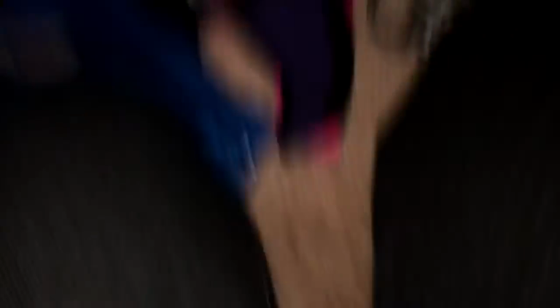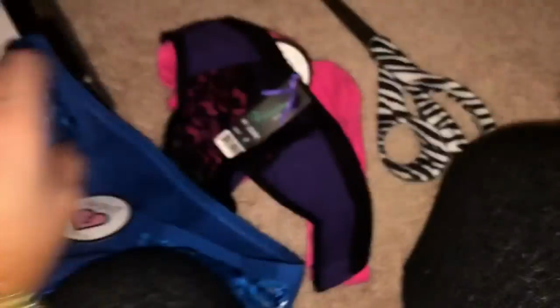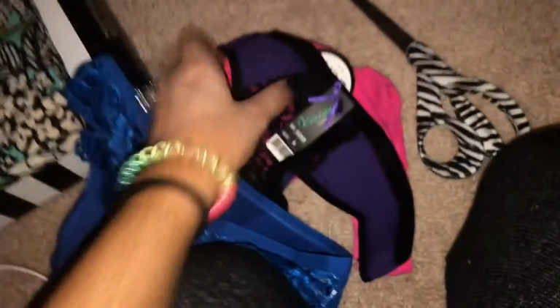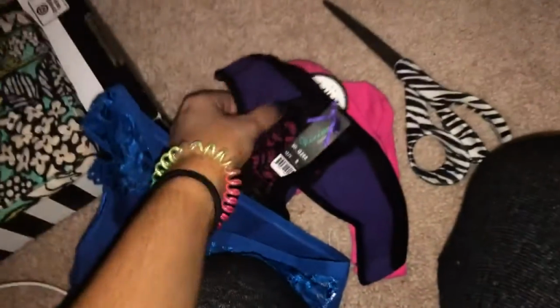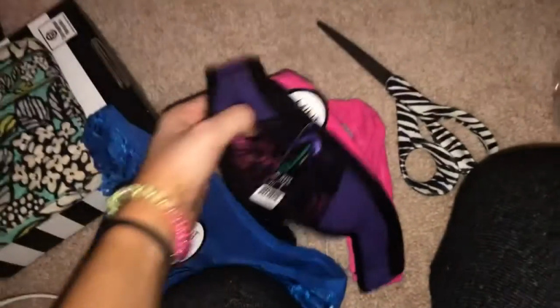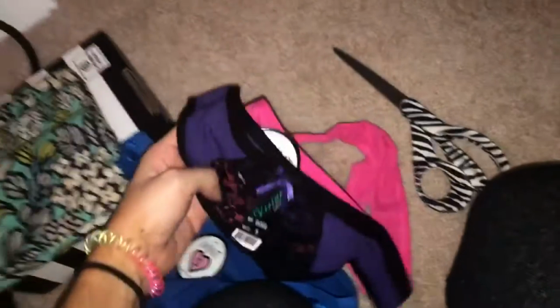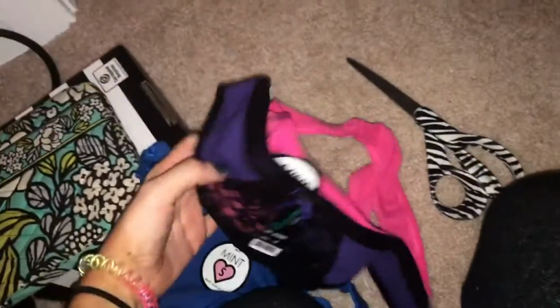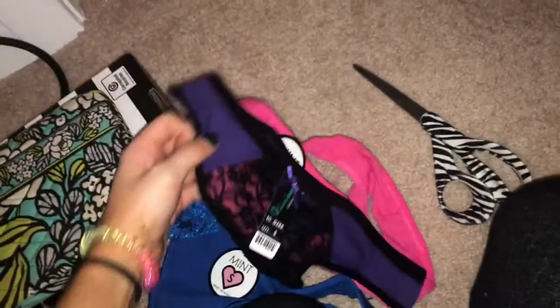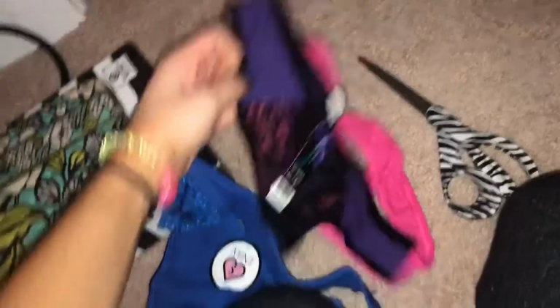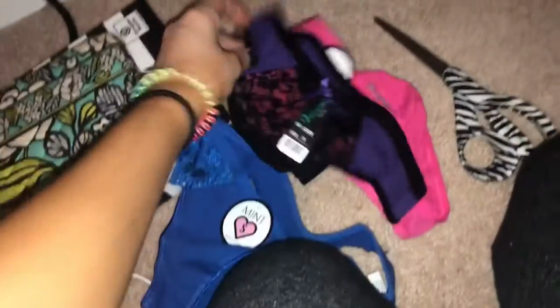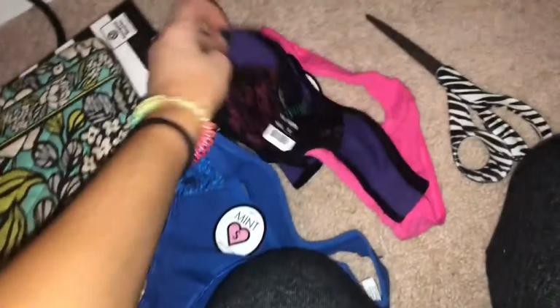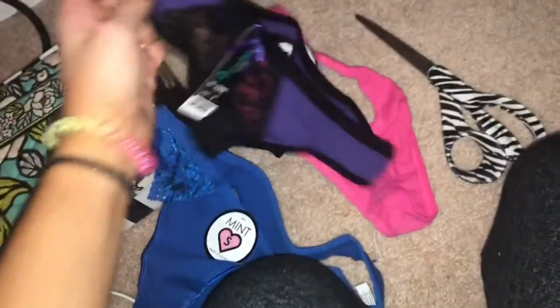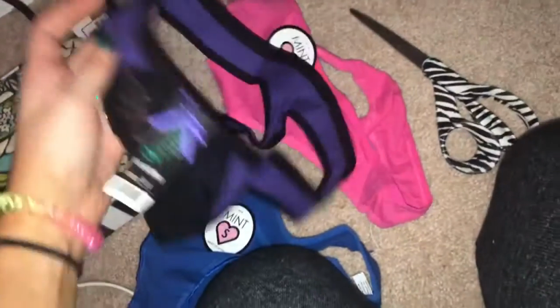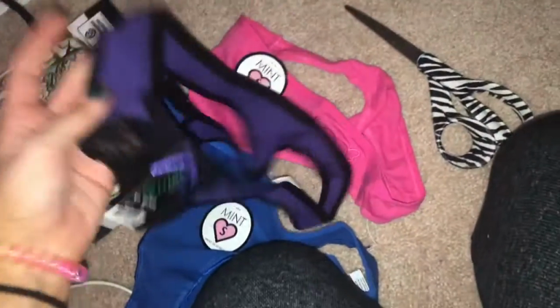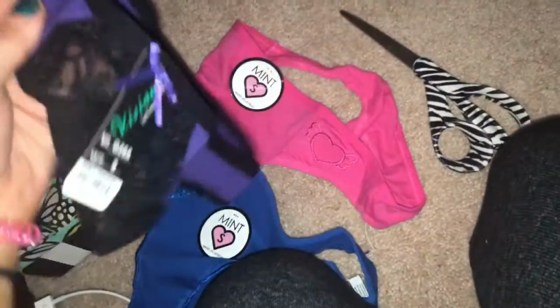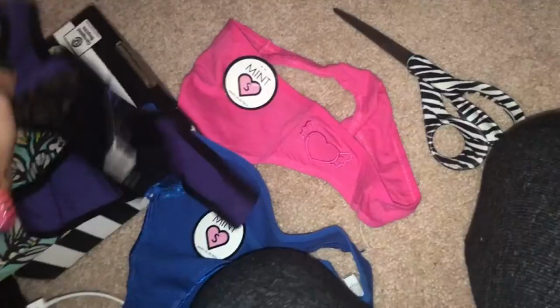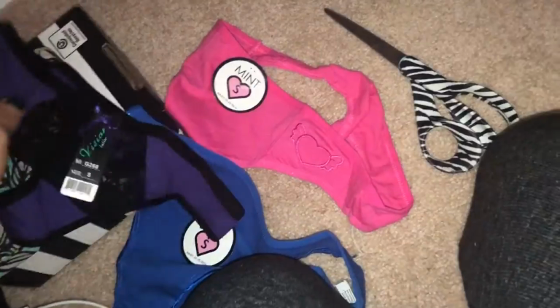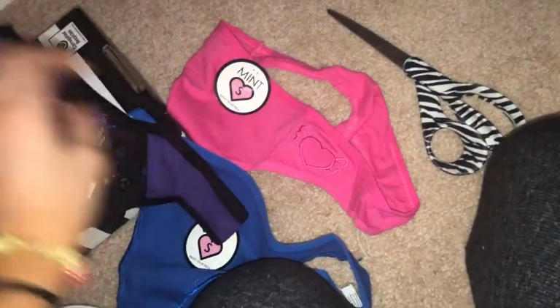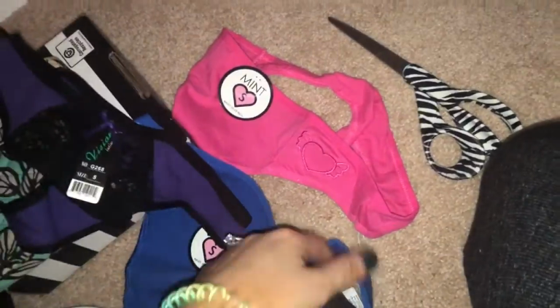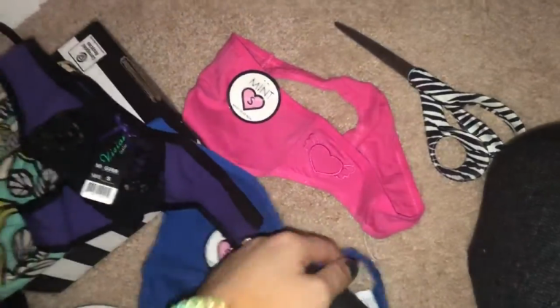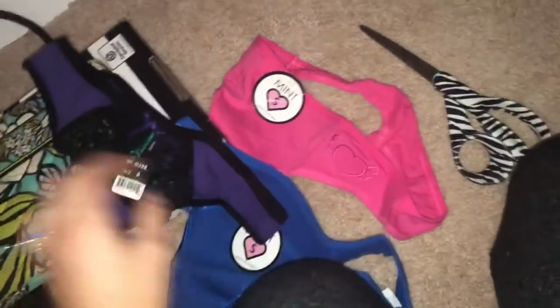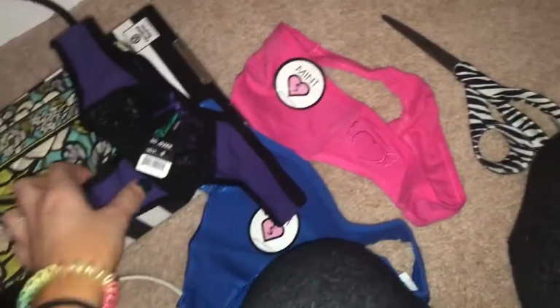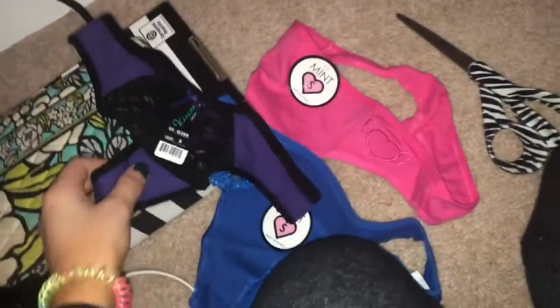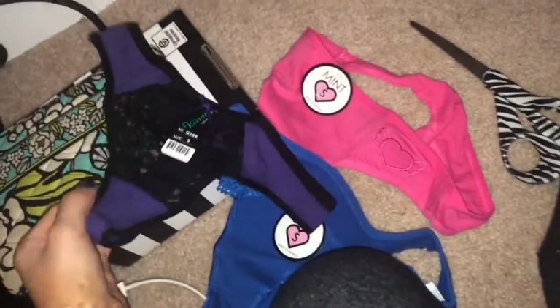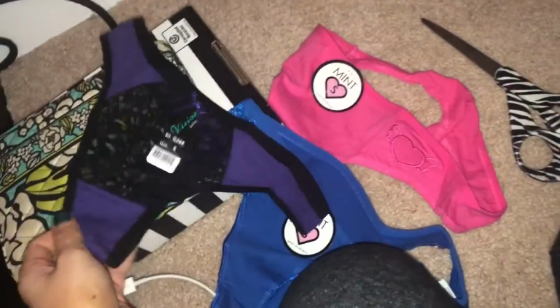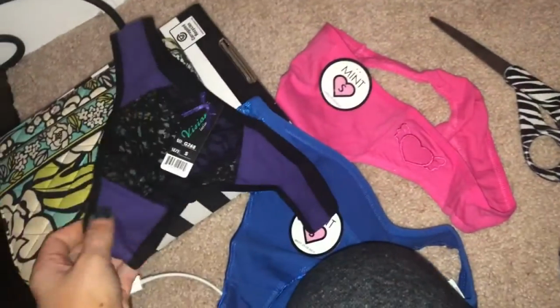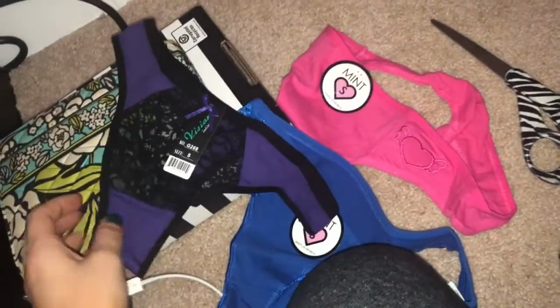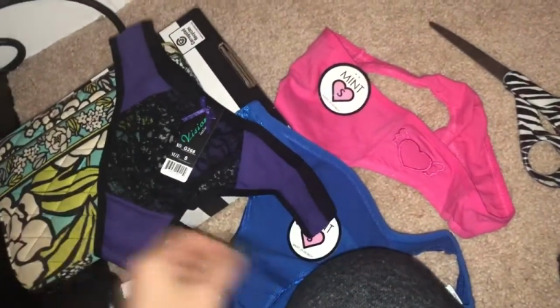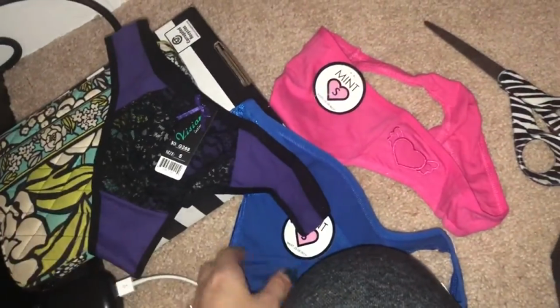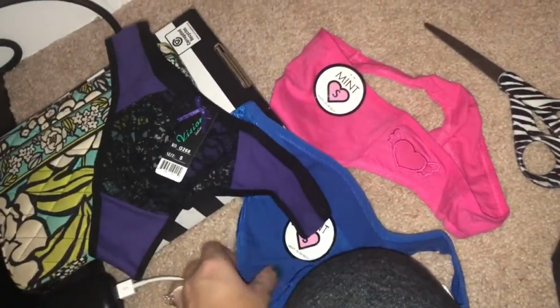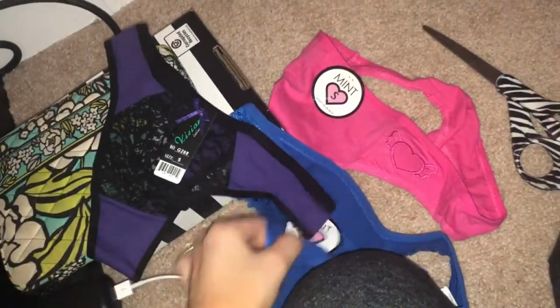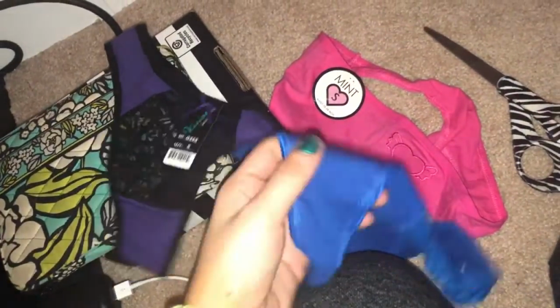And then I just got some underwear. I thought these were cute.